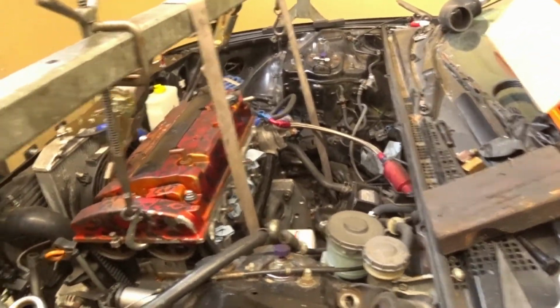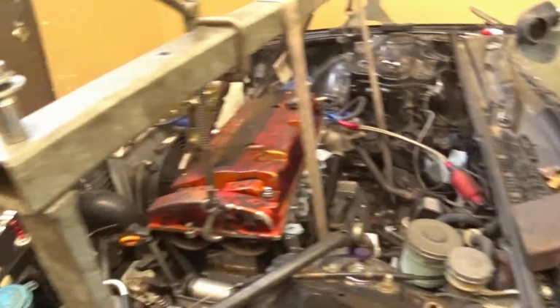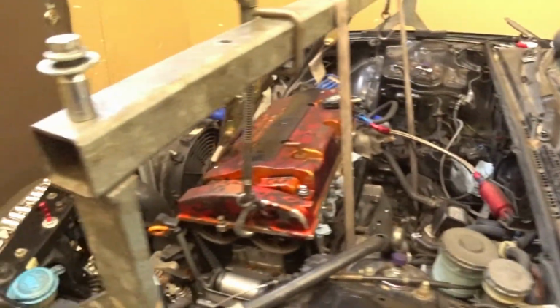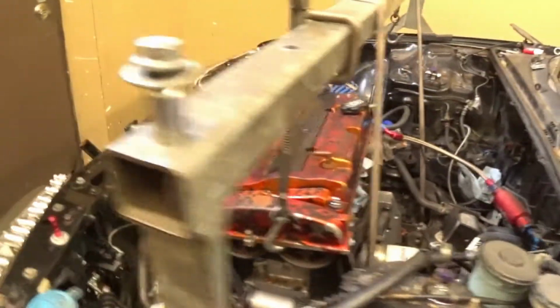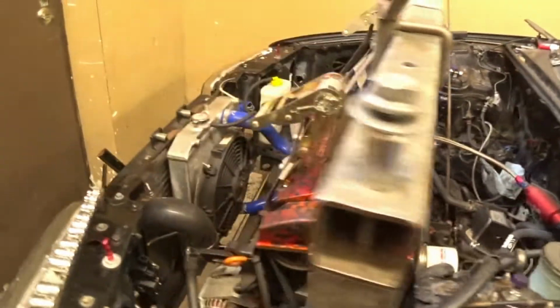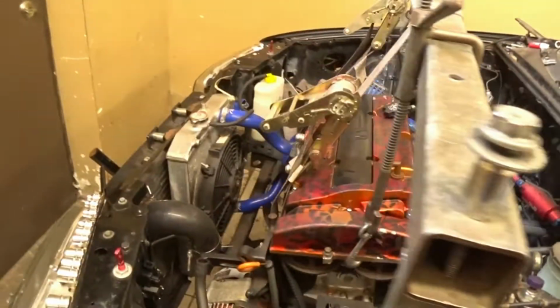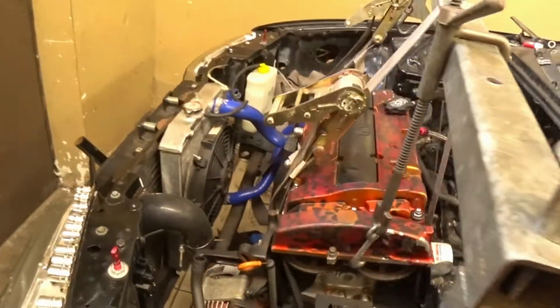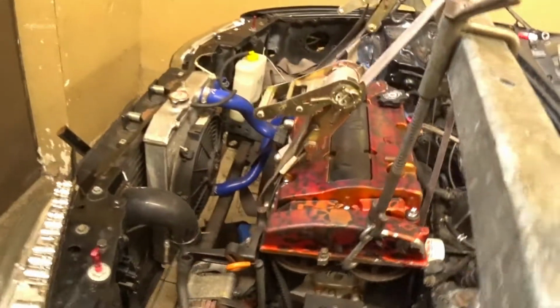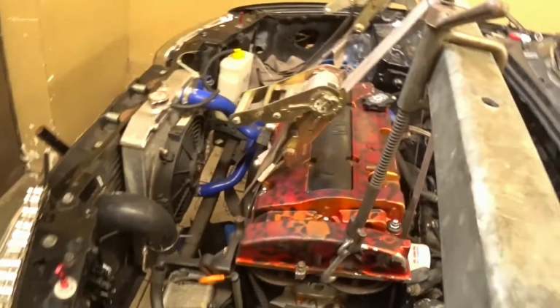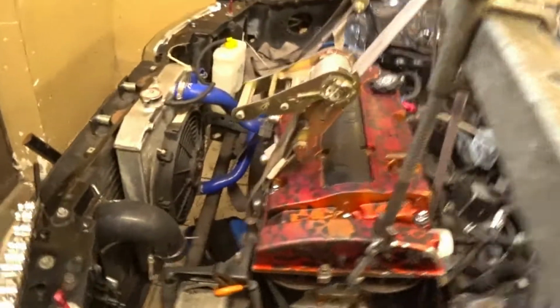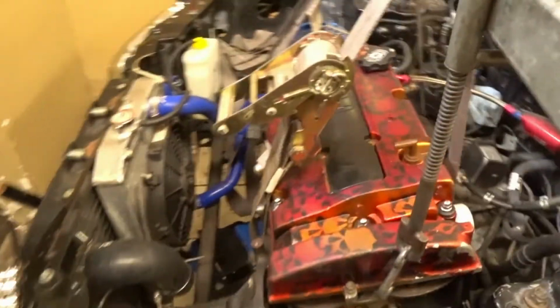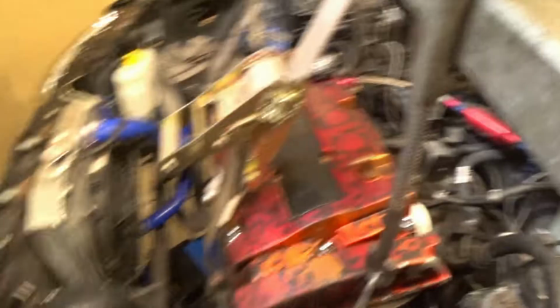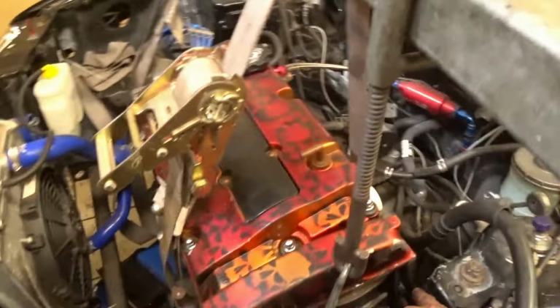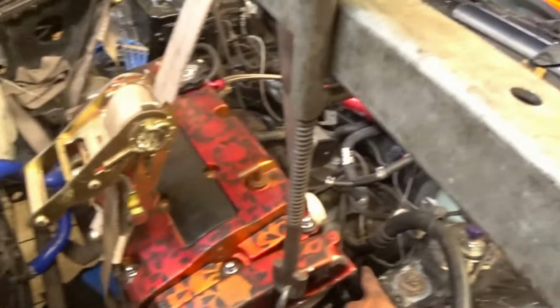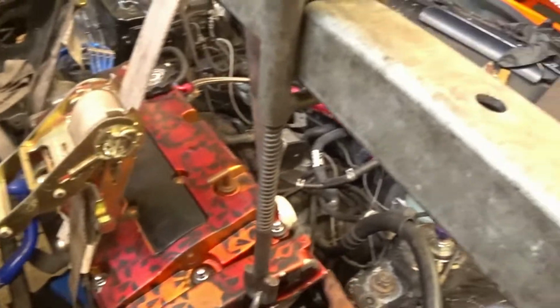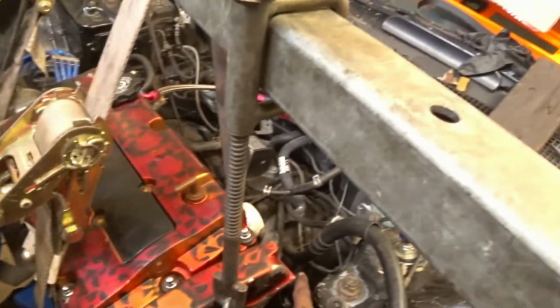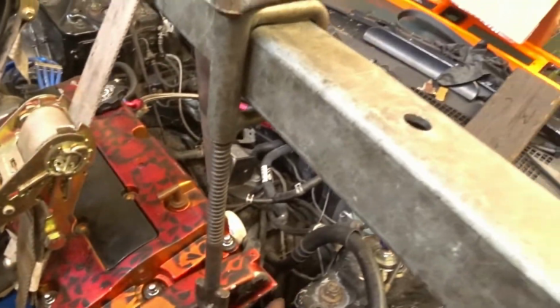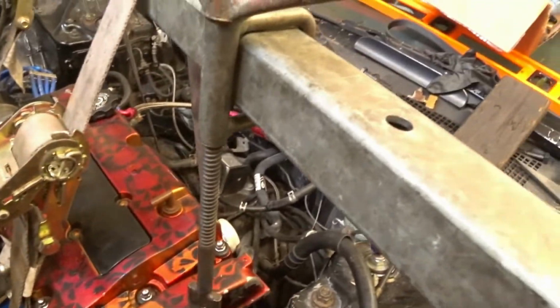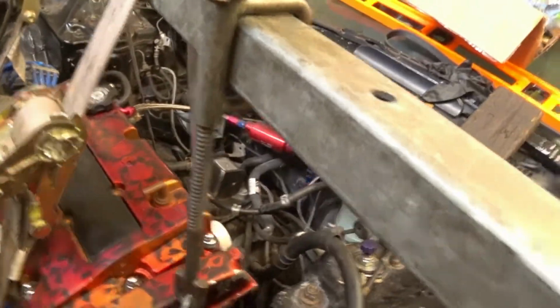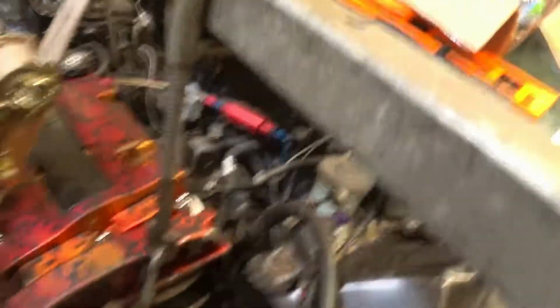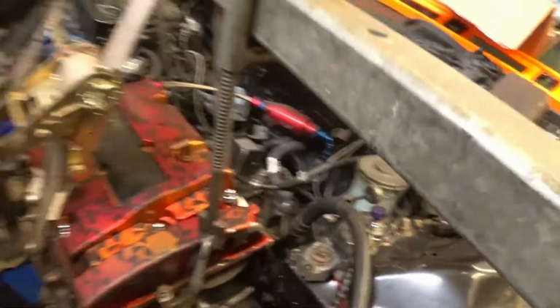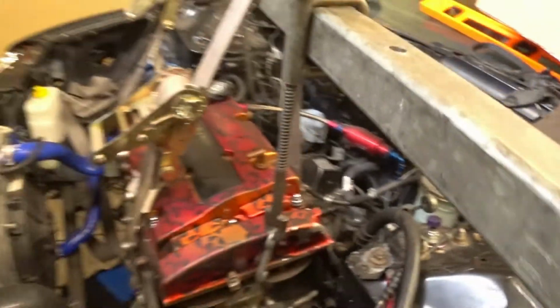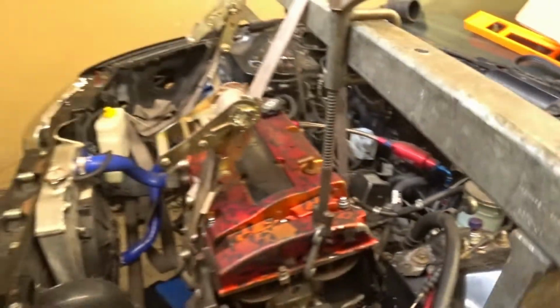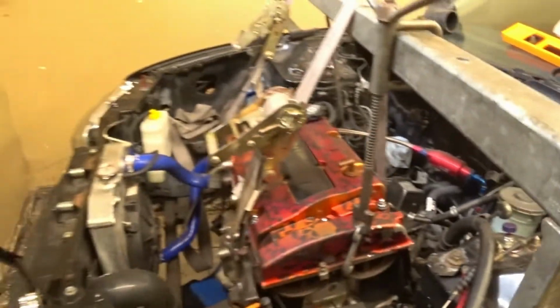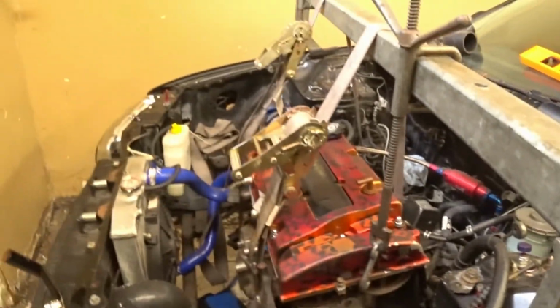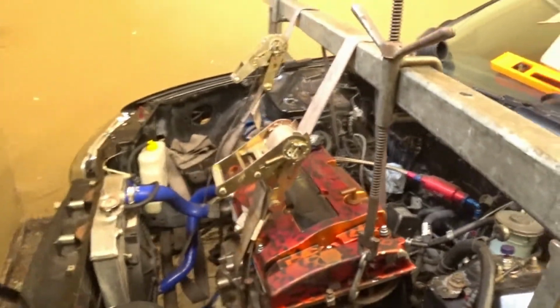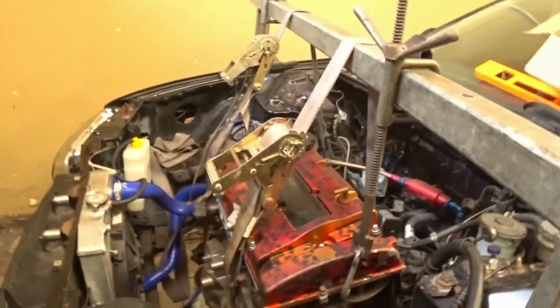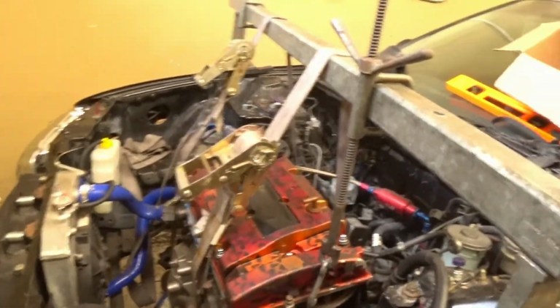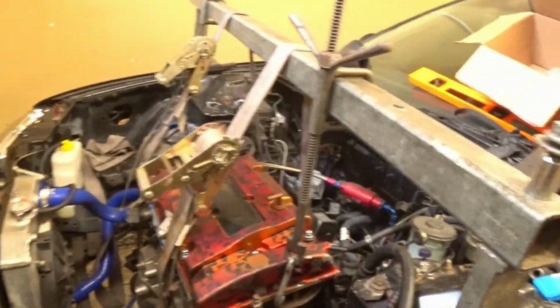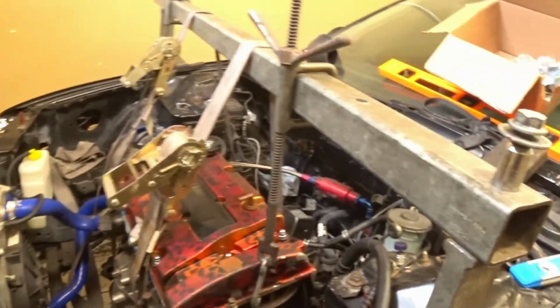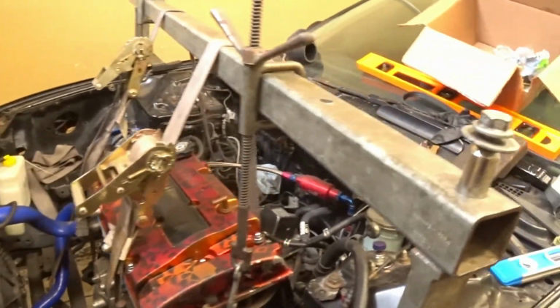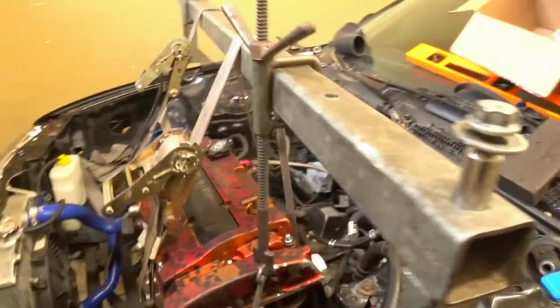Starting to sit like a crate, a little bit above the frame rail — sorry, the strut tower.